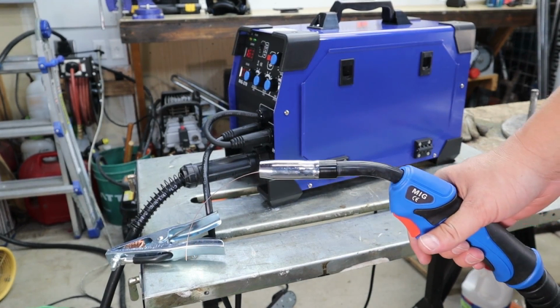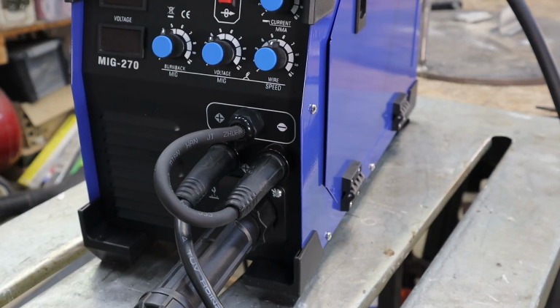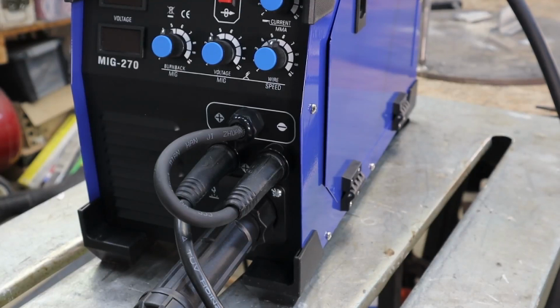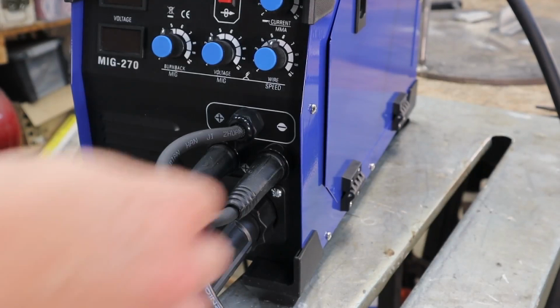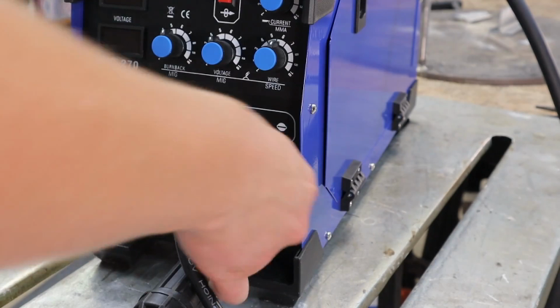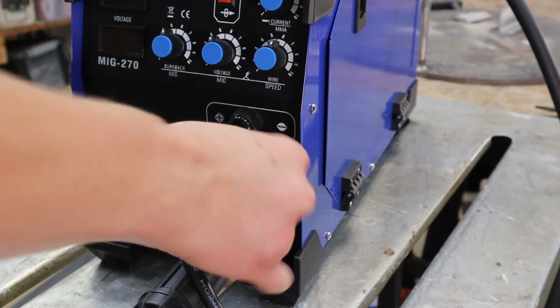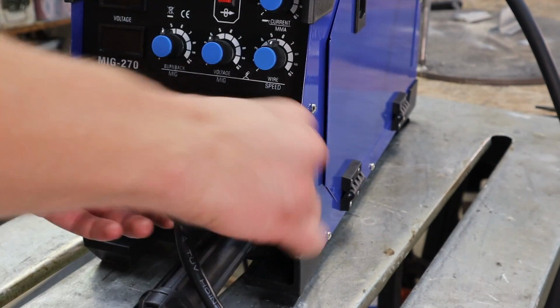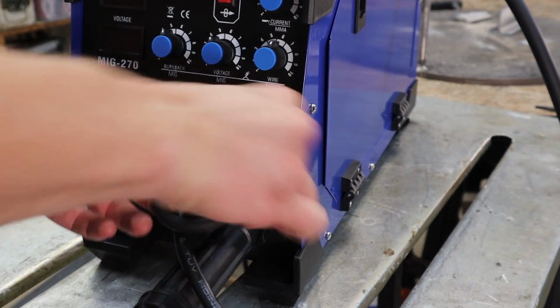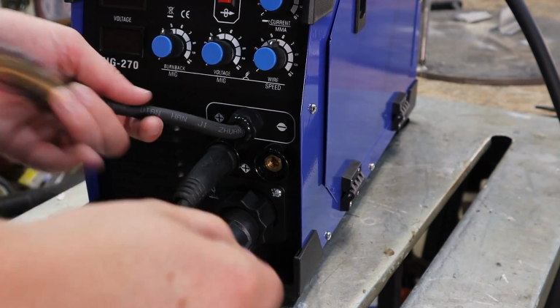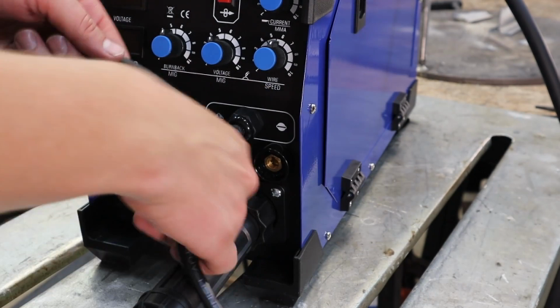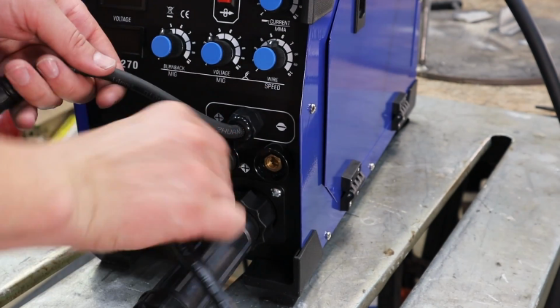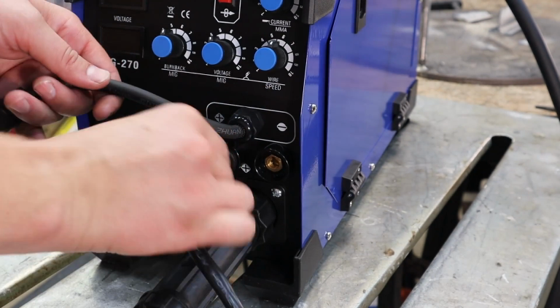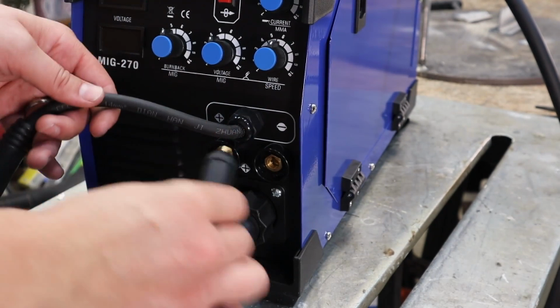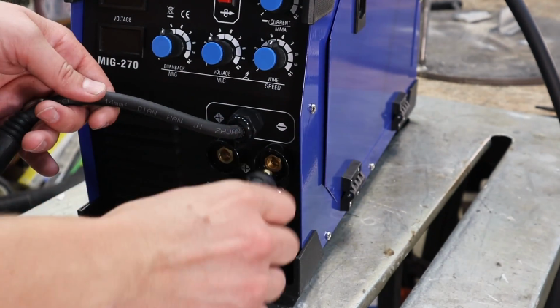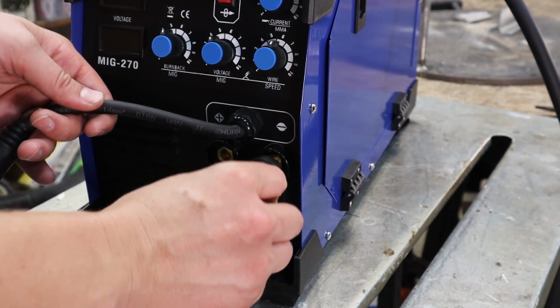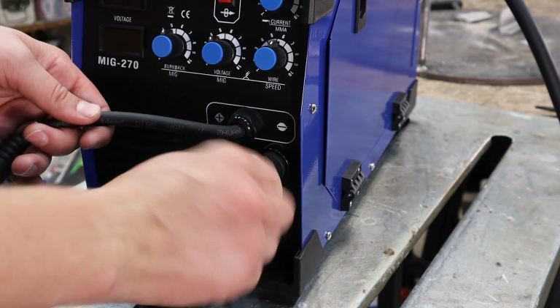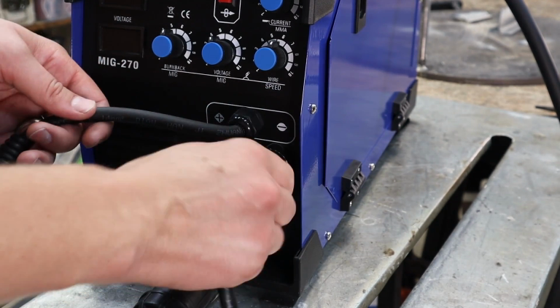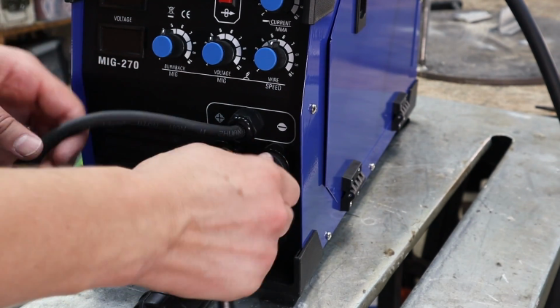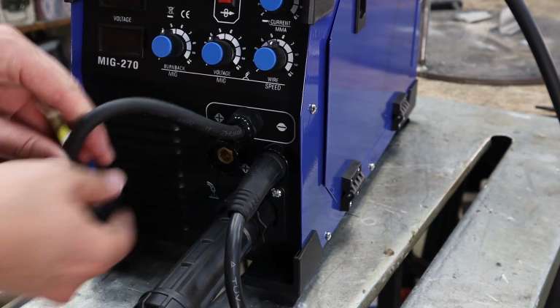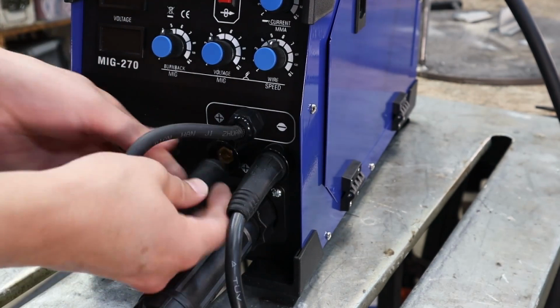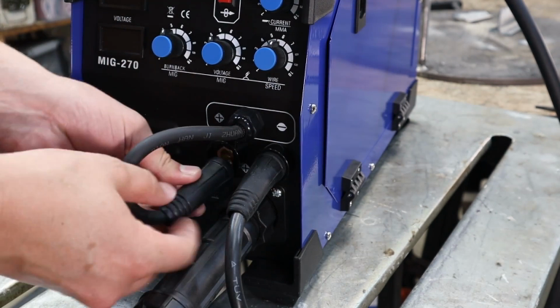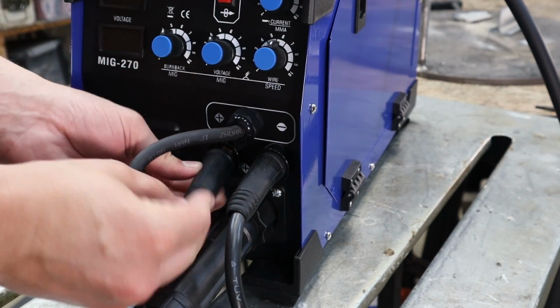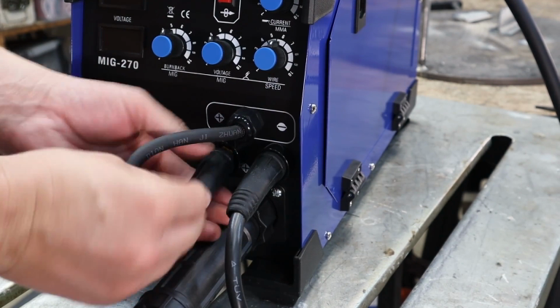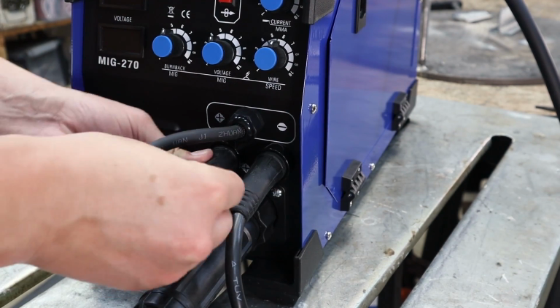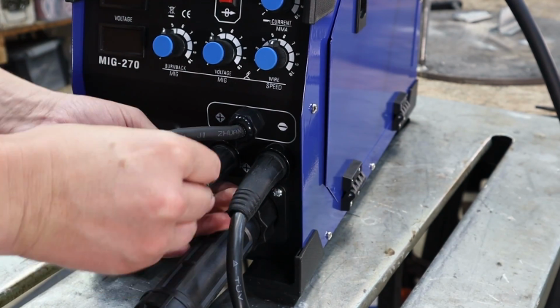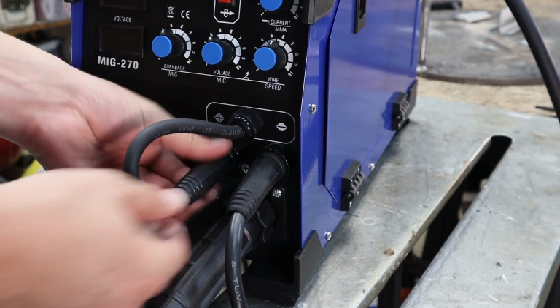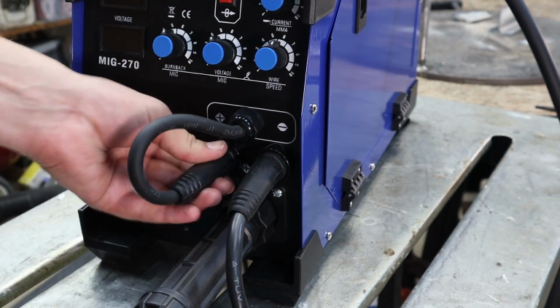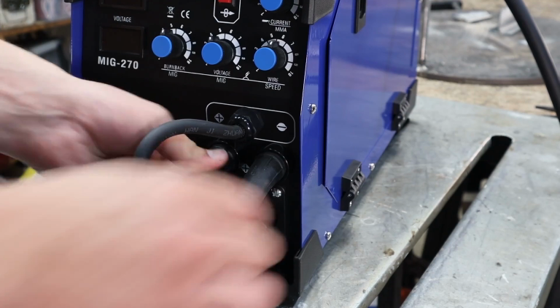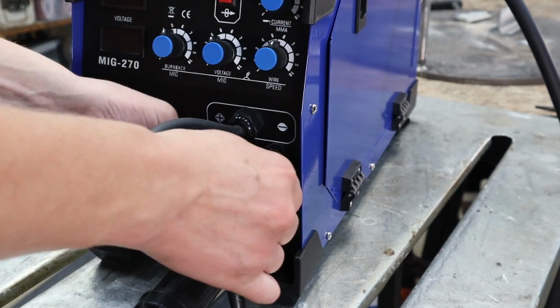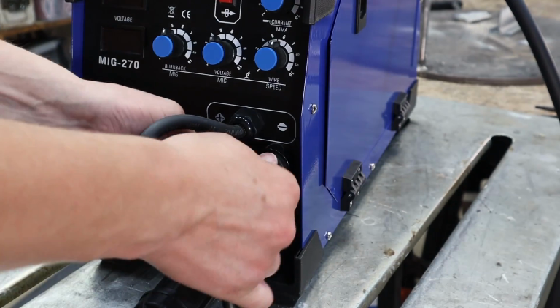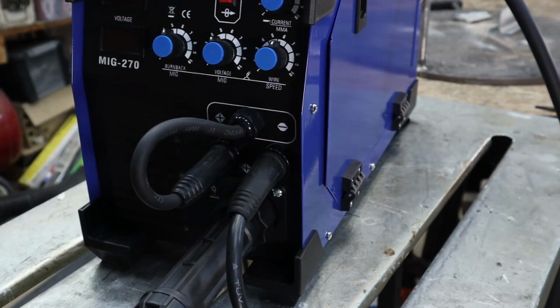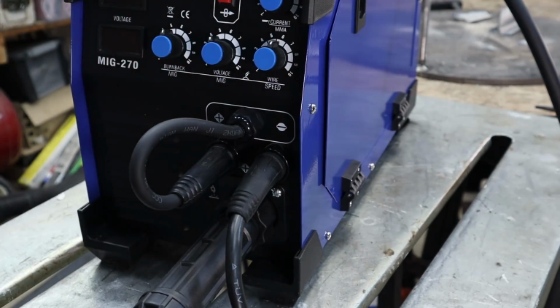It's very easy to switch over to MIG — just don't forget to switch your polarity leads and obviously hook up gas, which is not included.